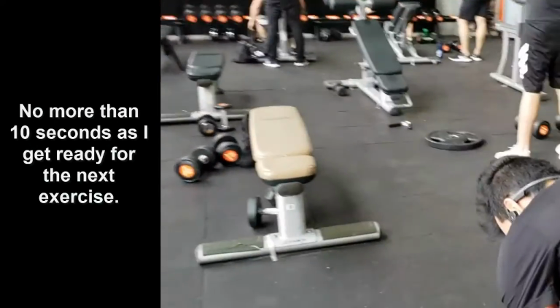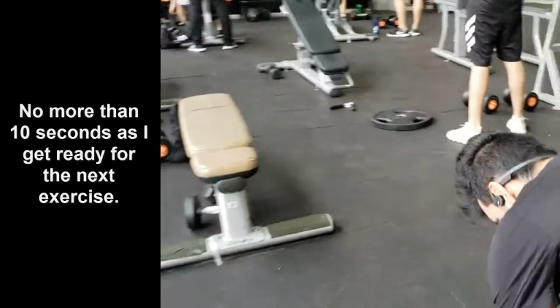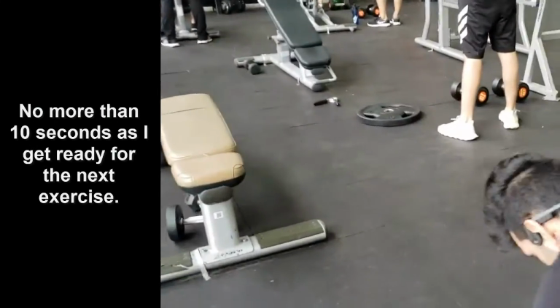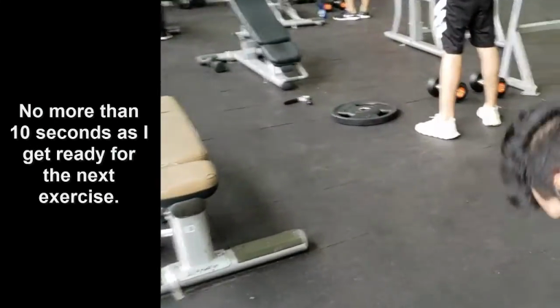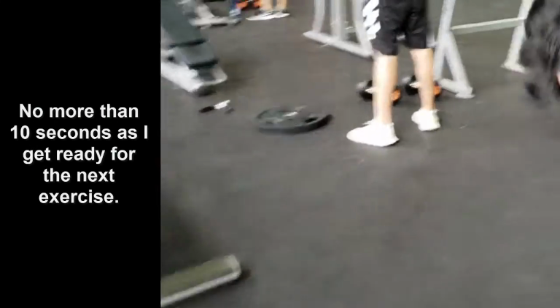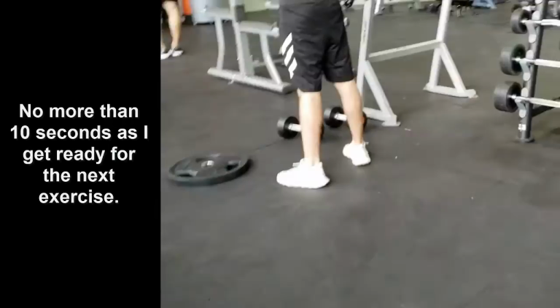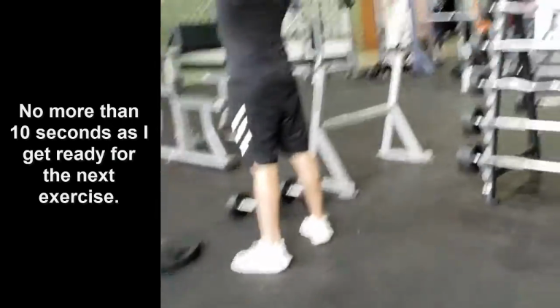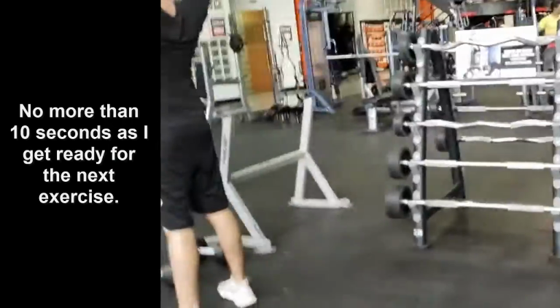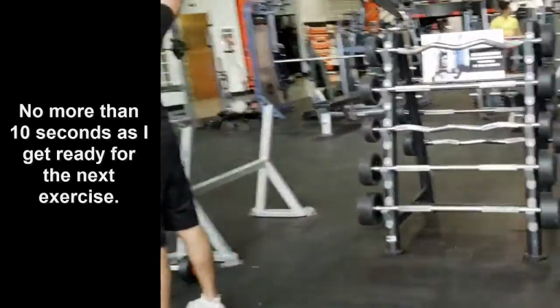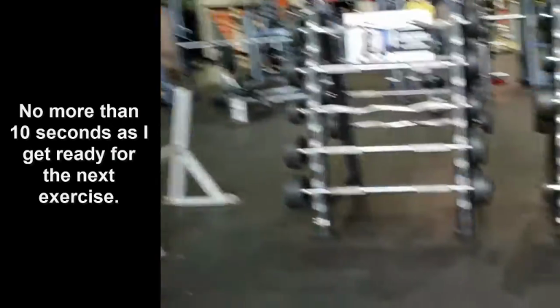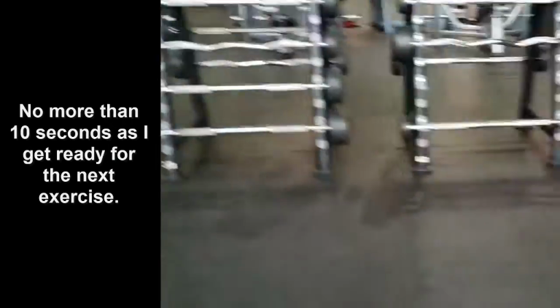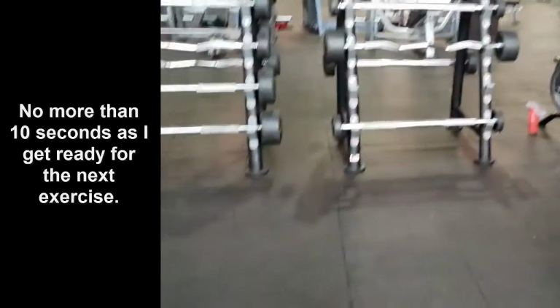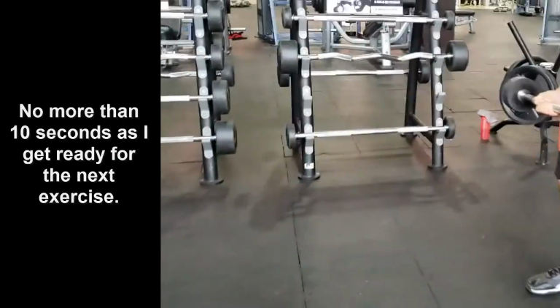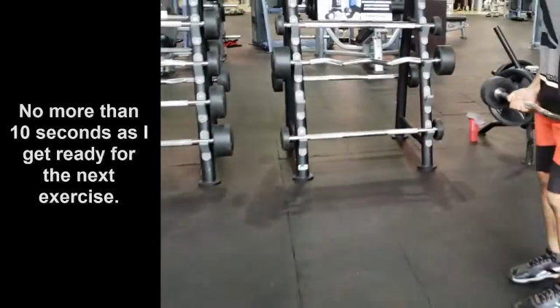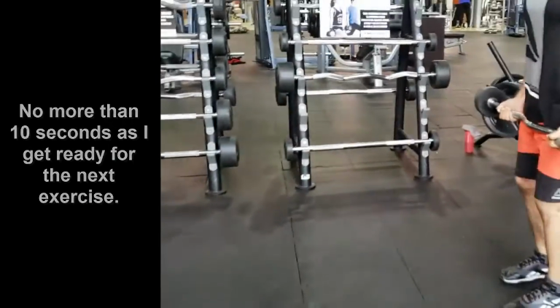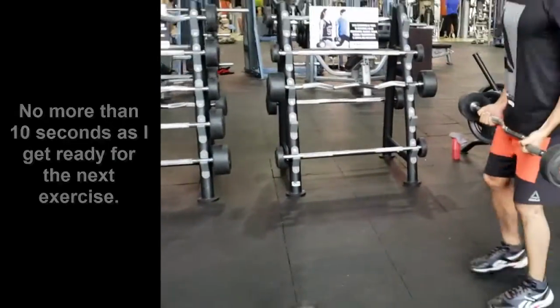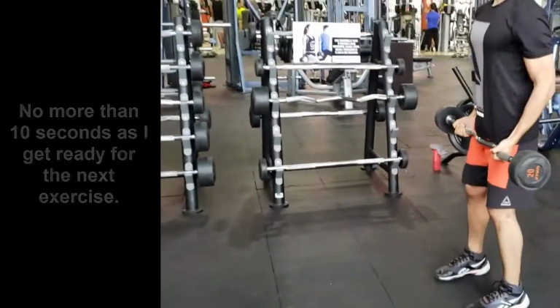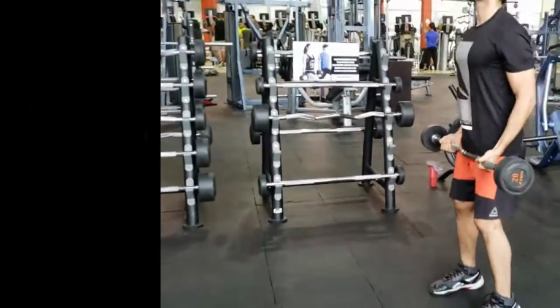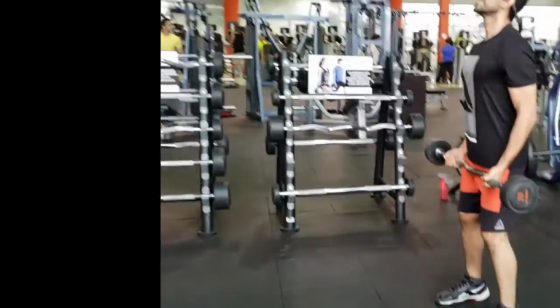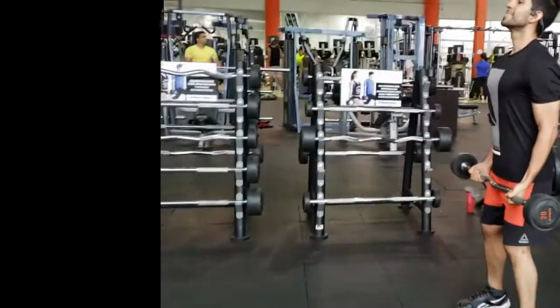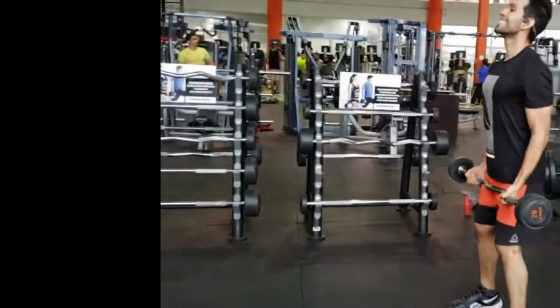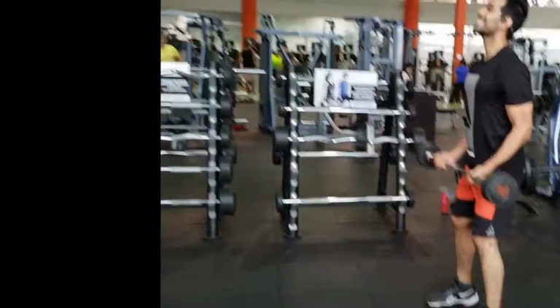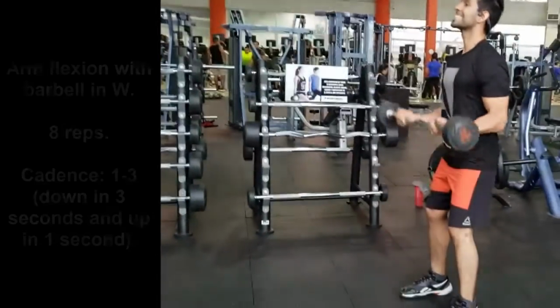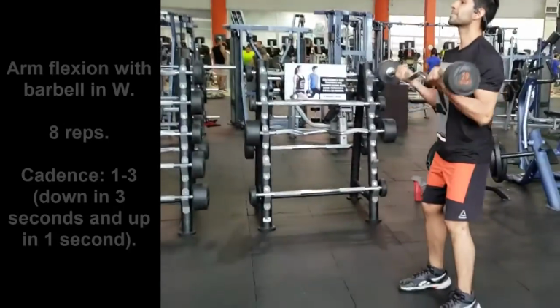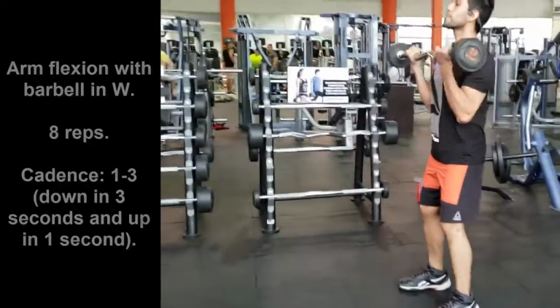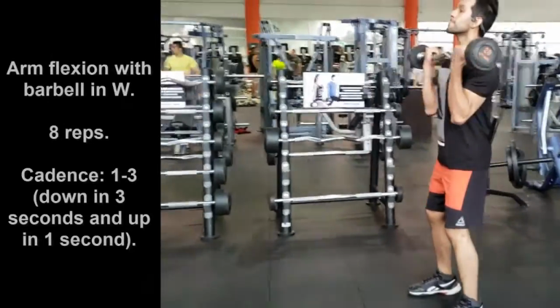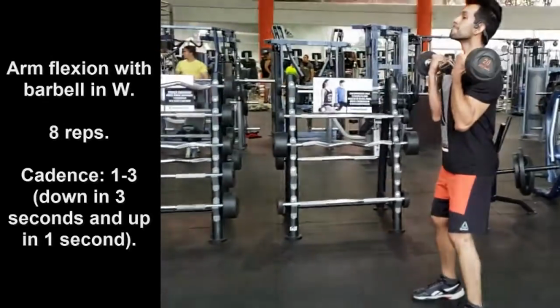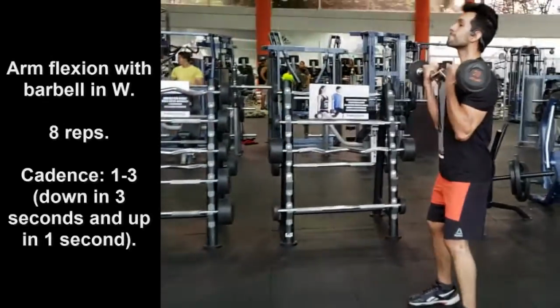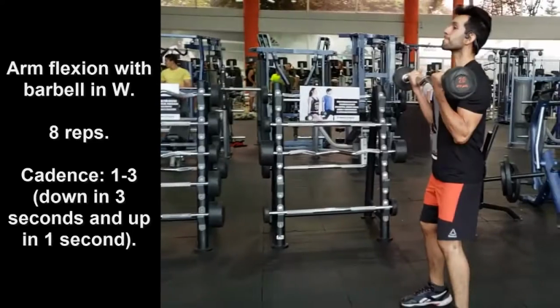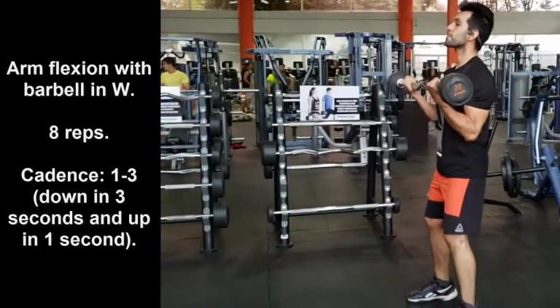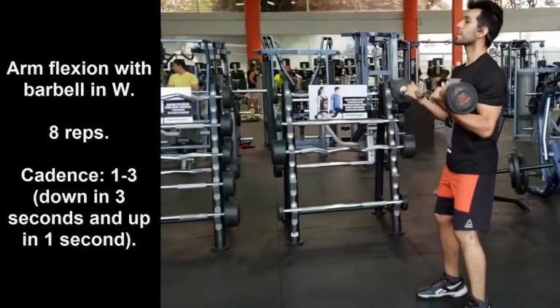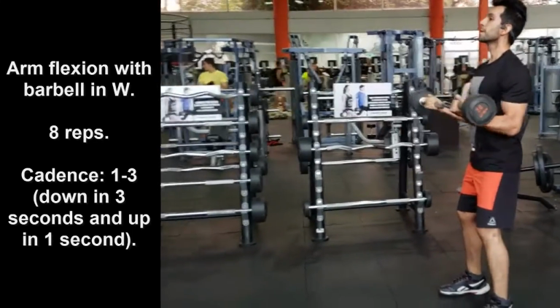By doing it this way, you will focus on working both the muscles' hypertrophy as well as the endurance of the muscles involved.